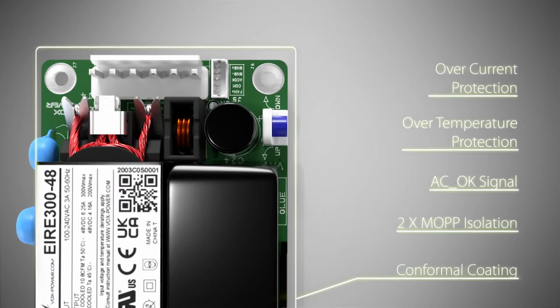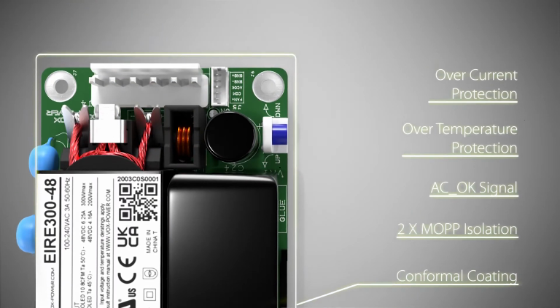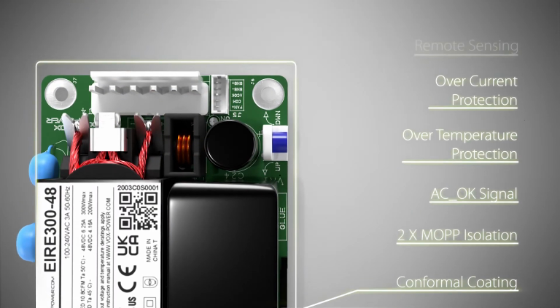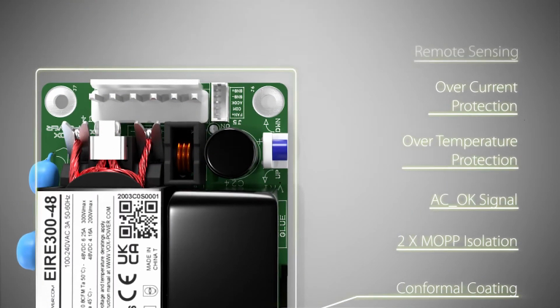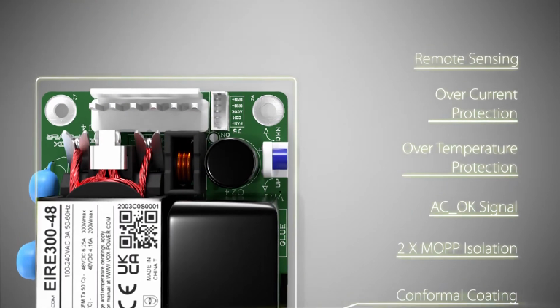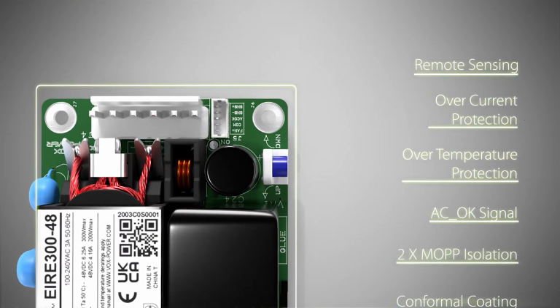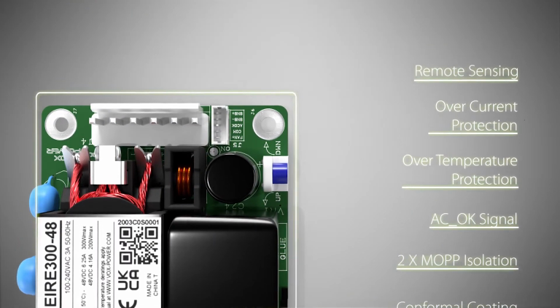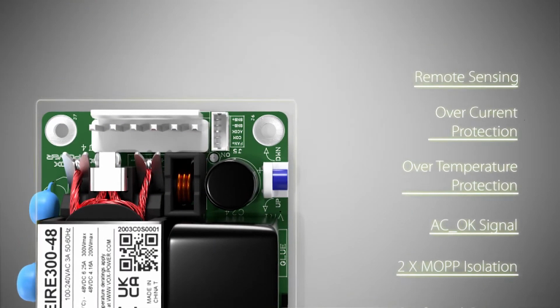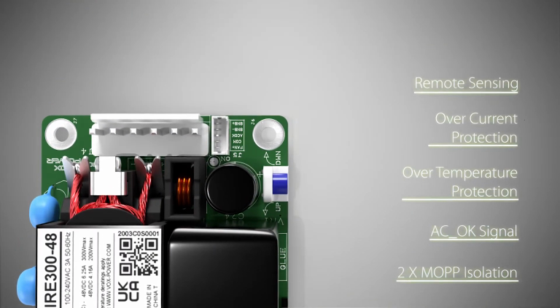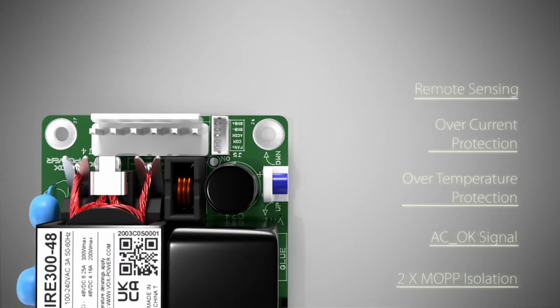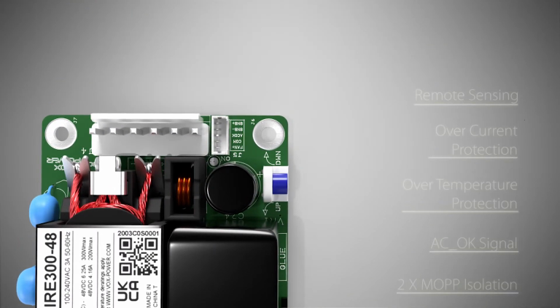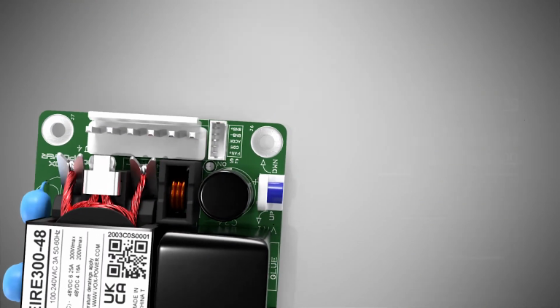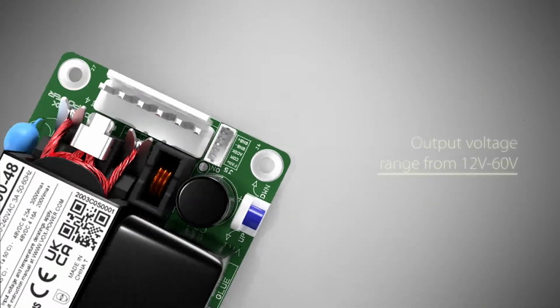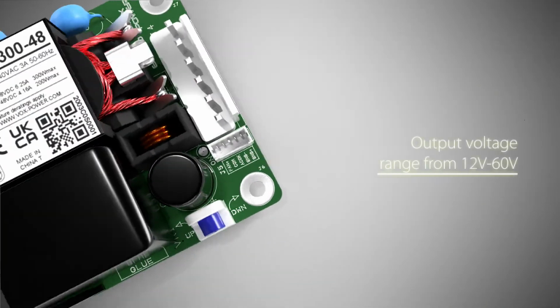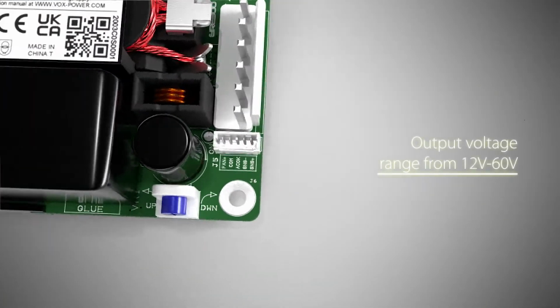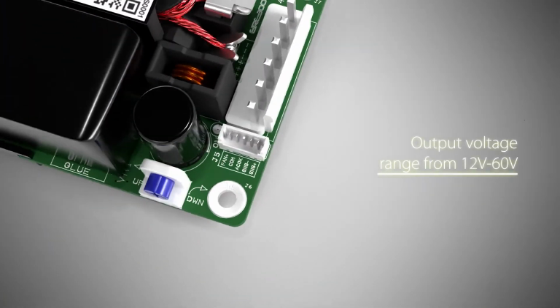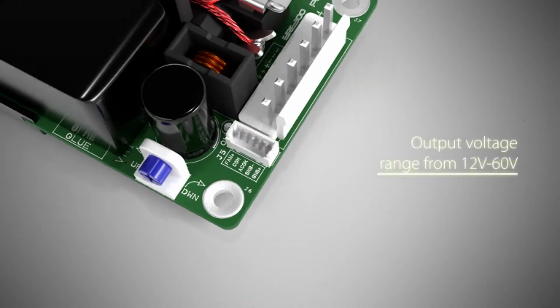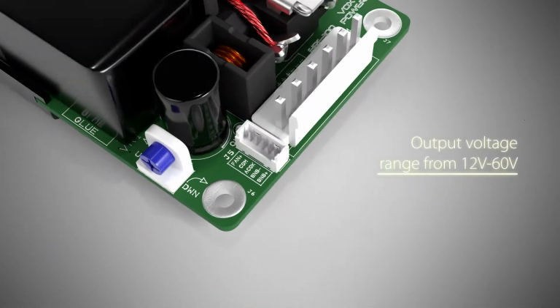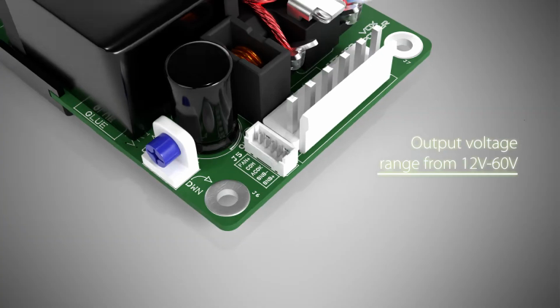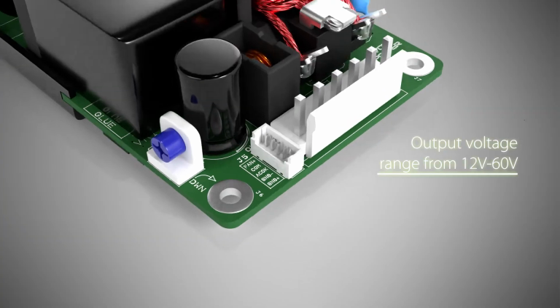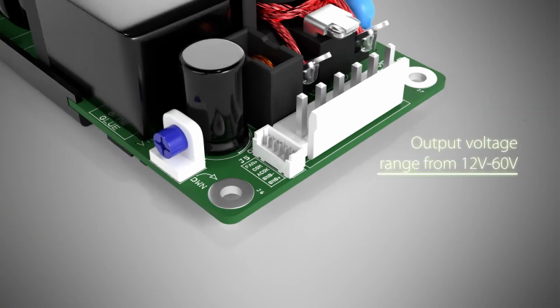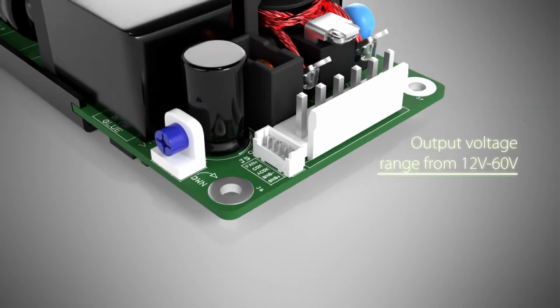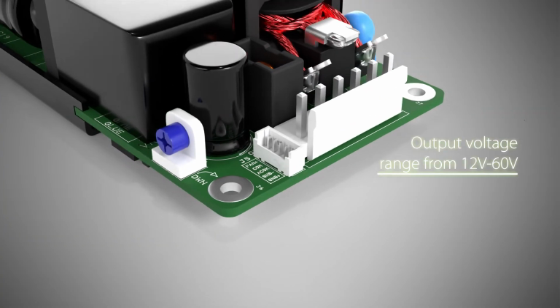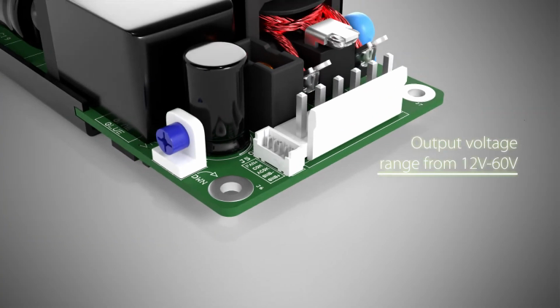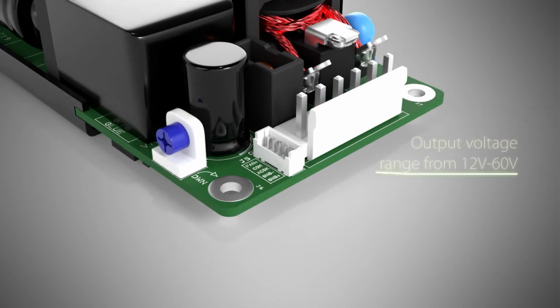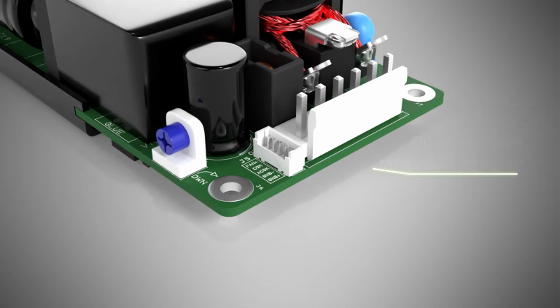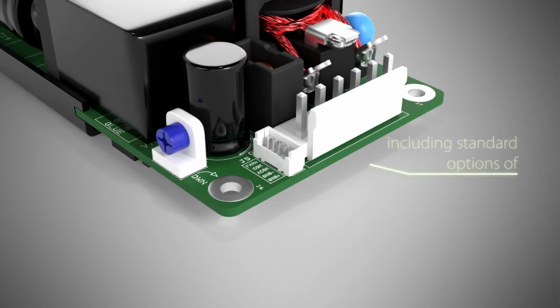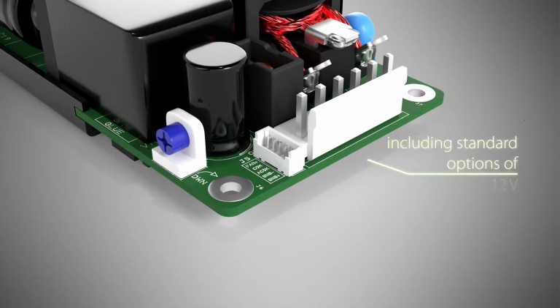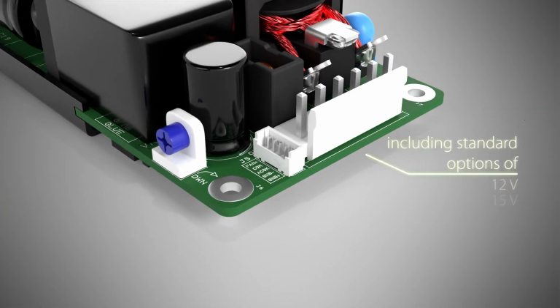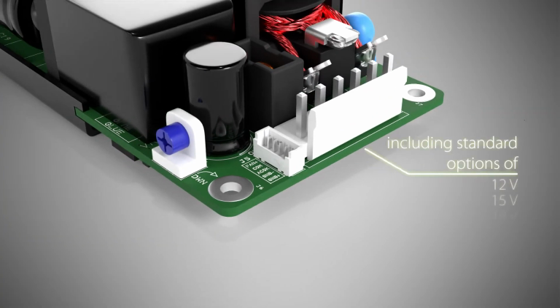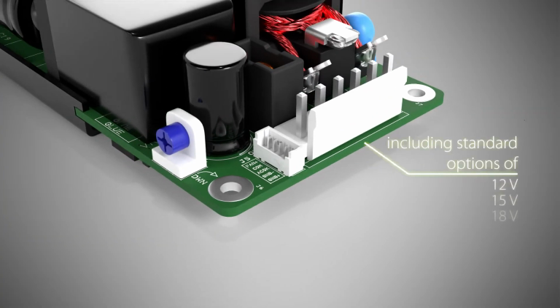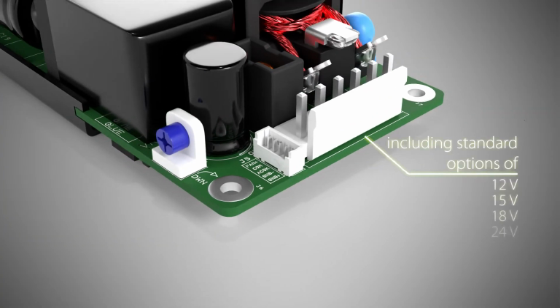It is also available in a large range of output voltages, from 12 volts to 60 volts.